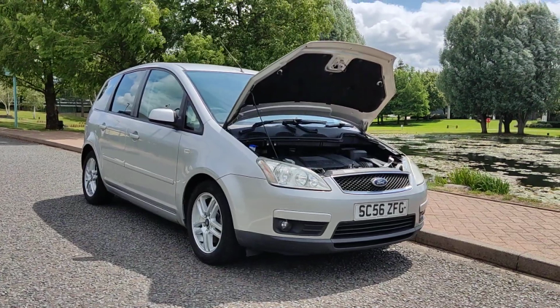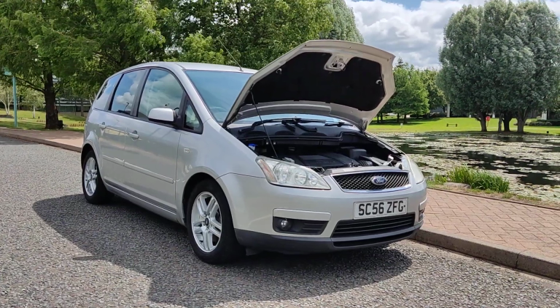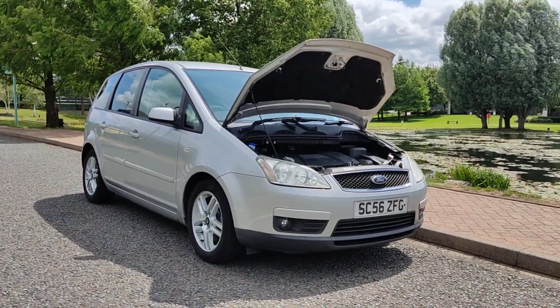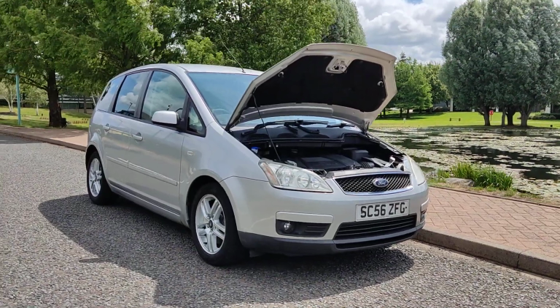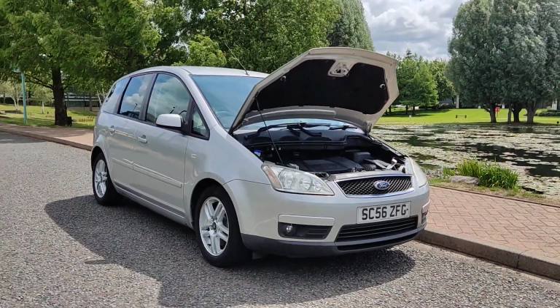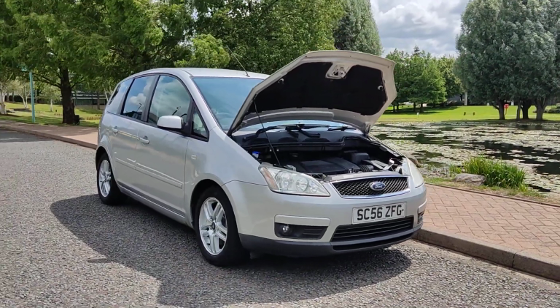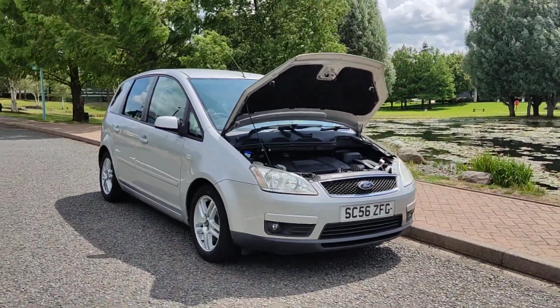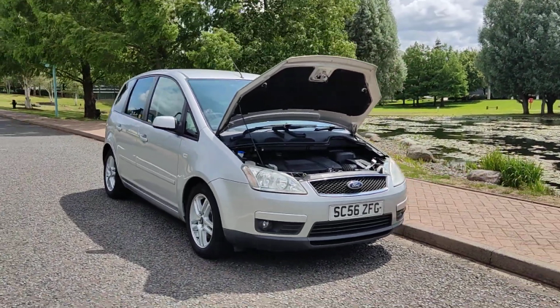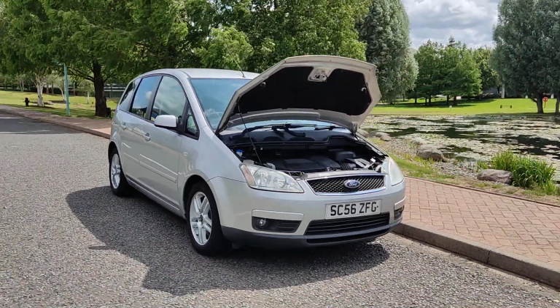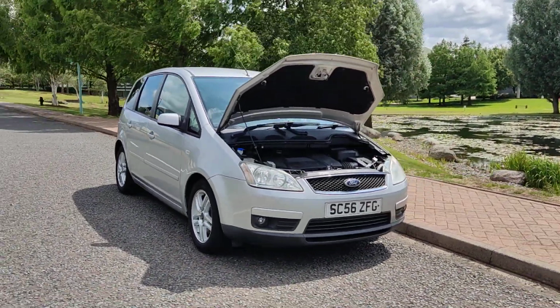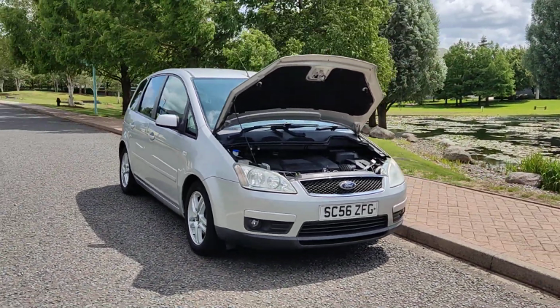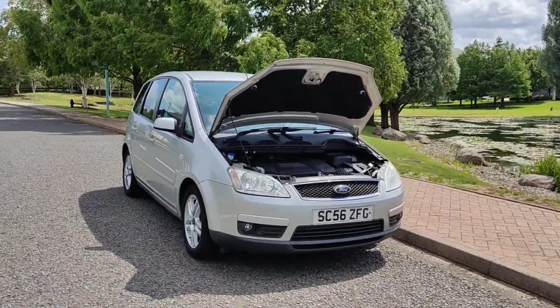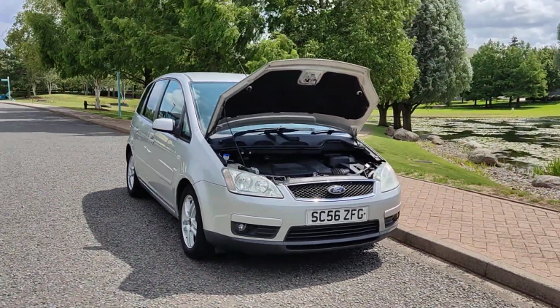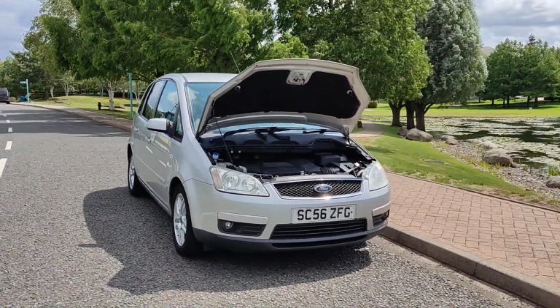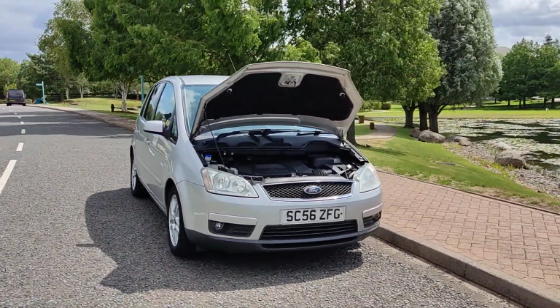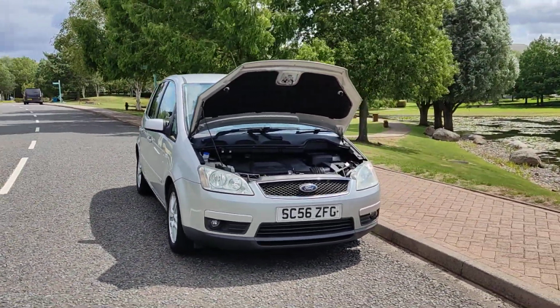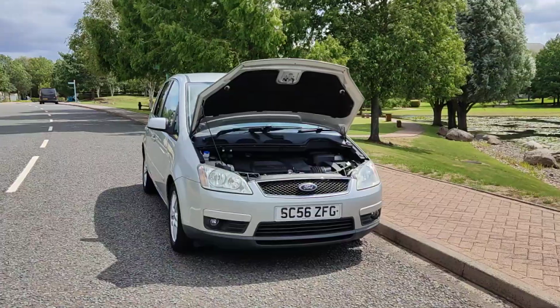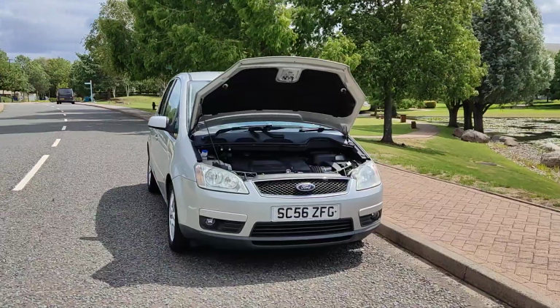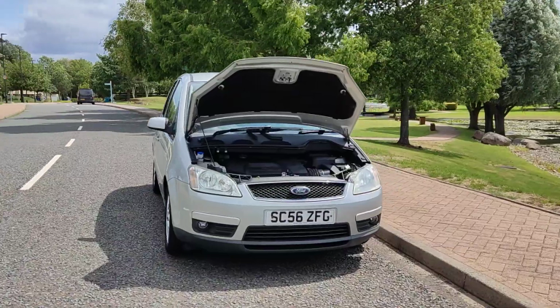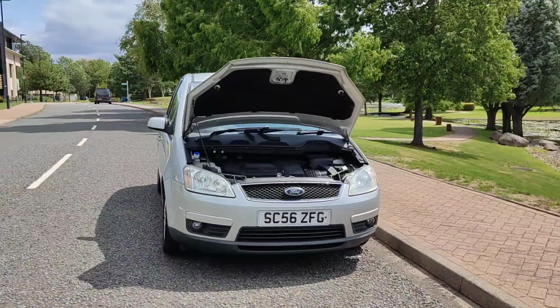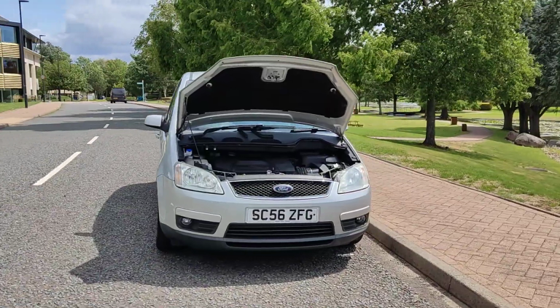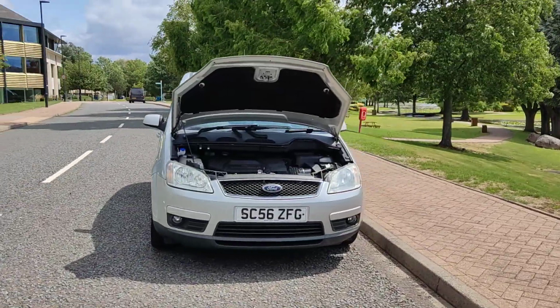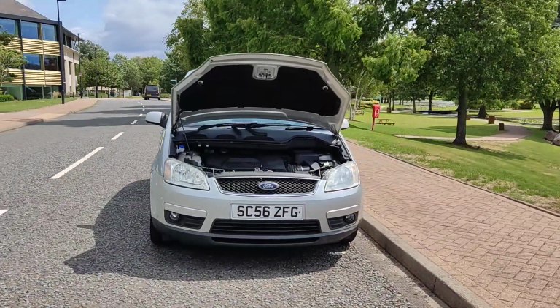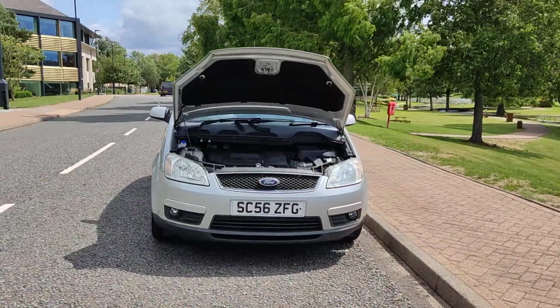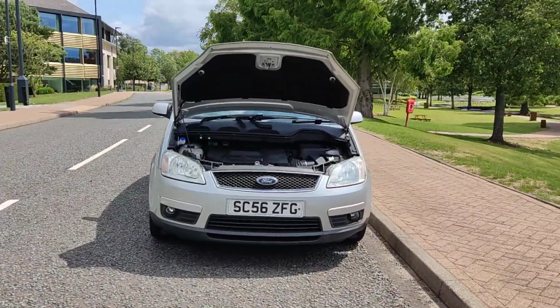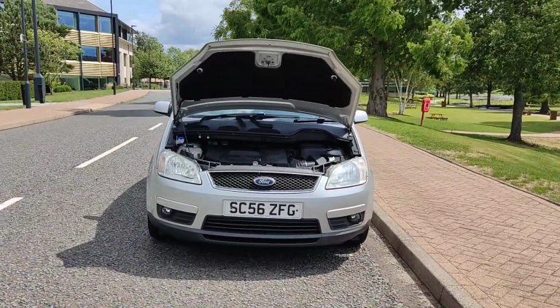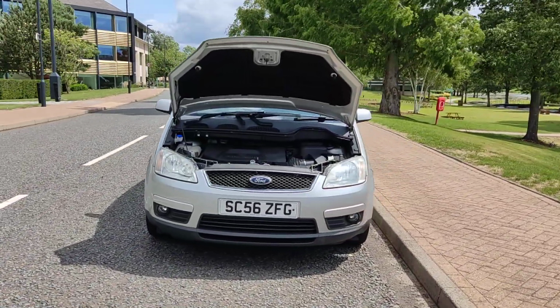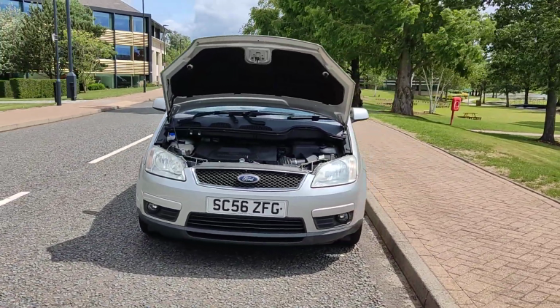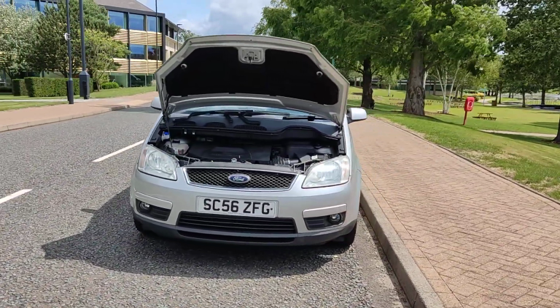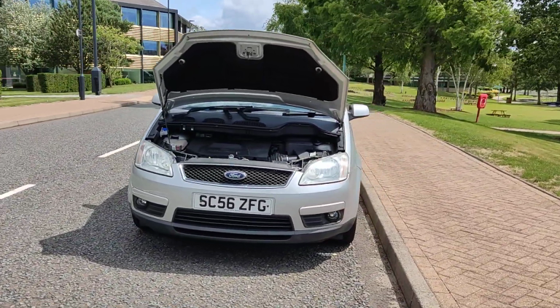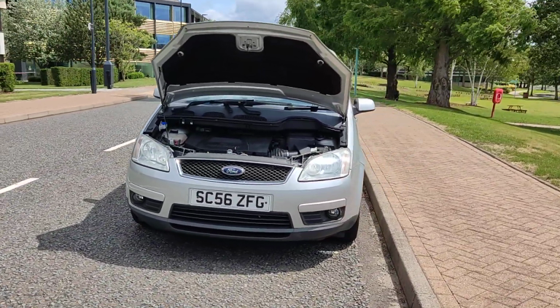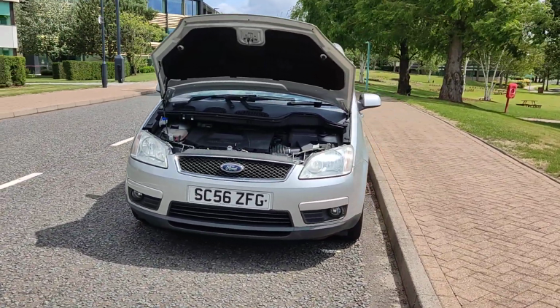SC56ZFG, a Silver Ford C-MAX, 2.0 Z-TEC, MPV 5-door petrol automatic.